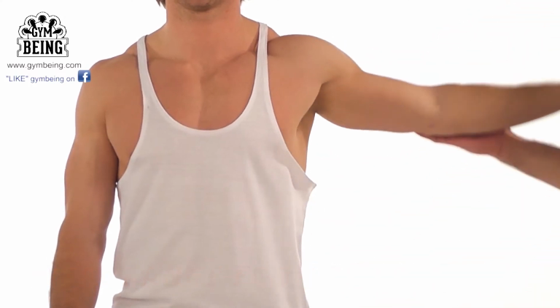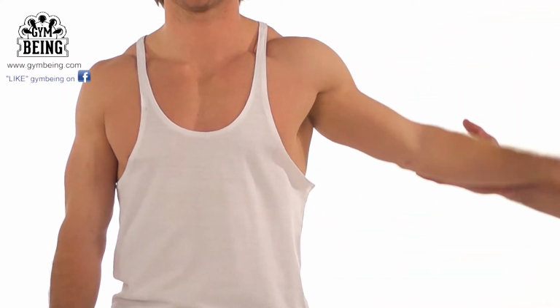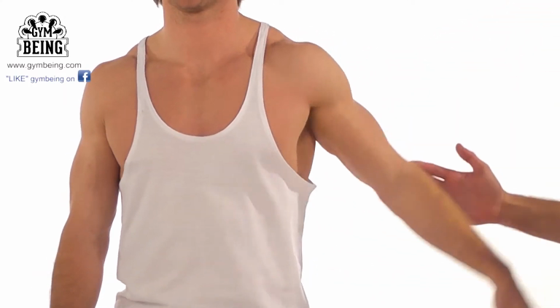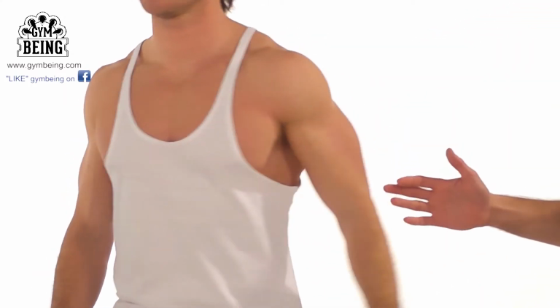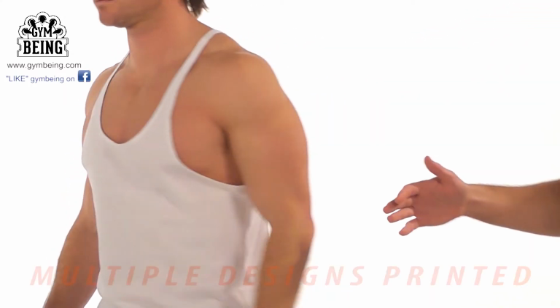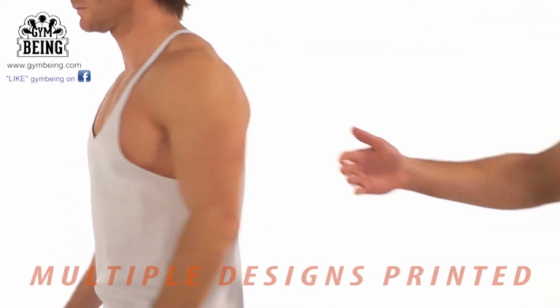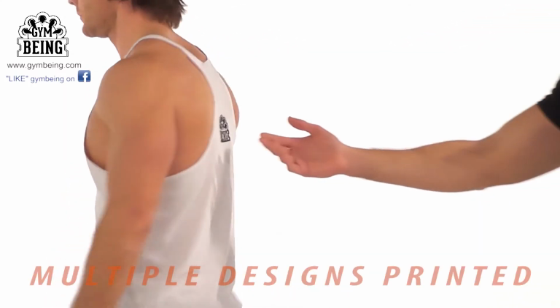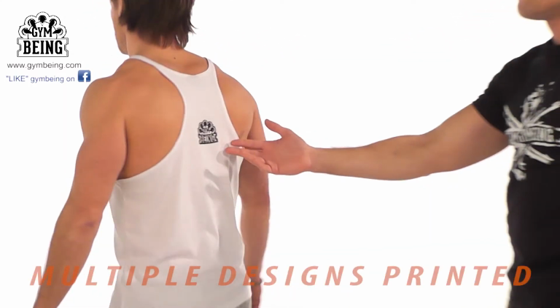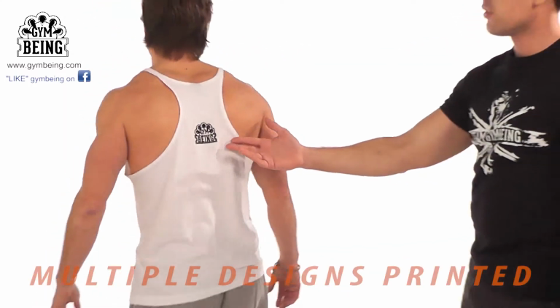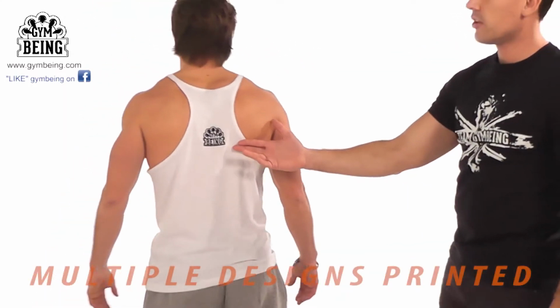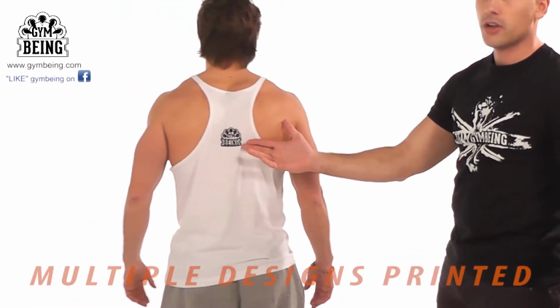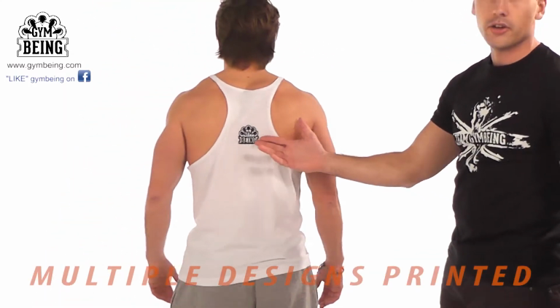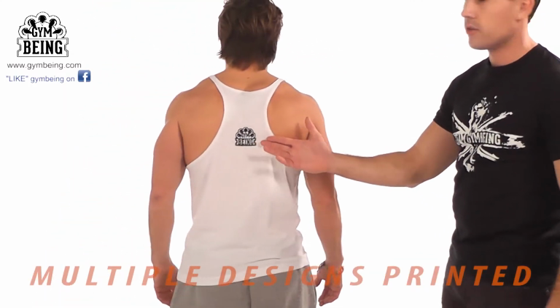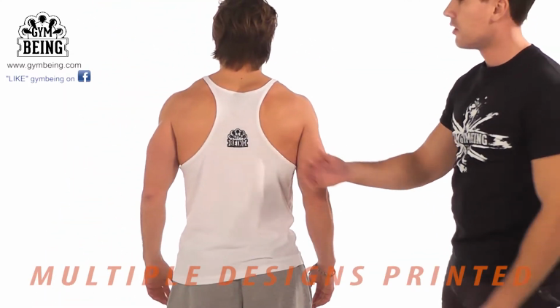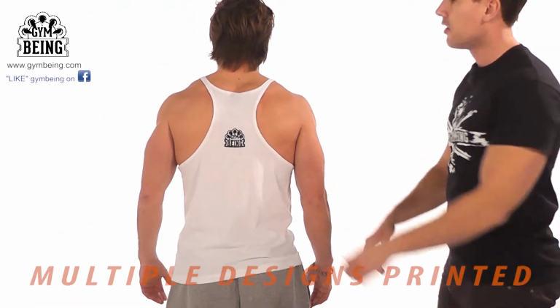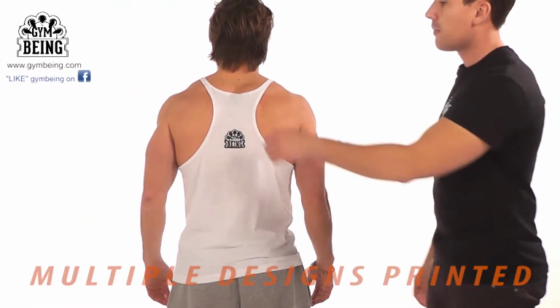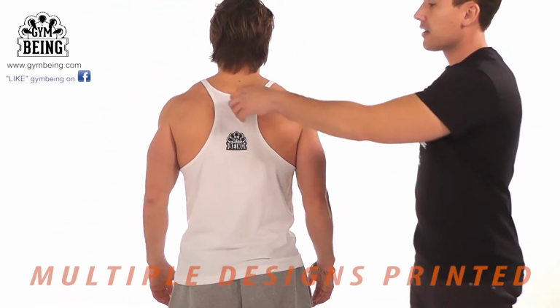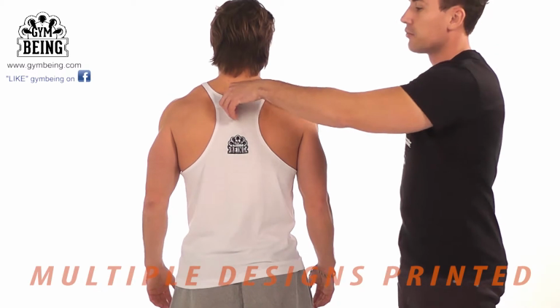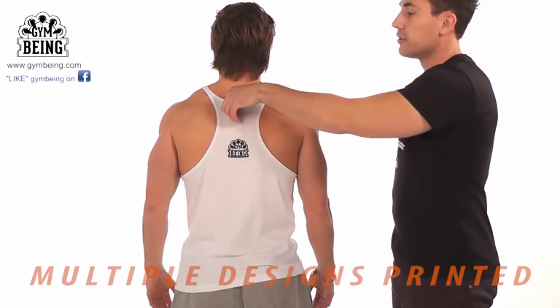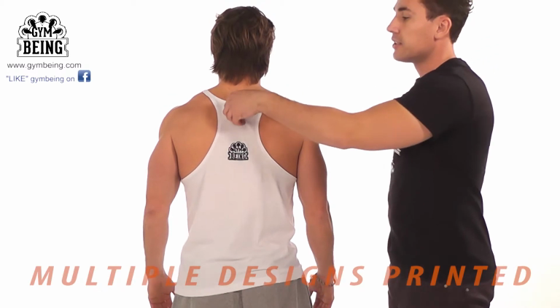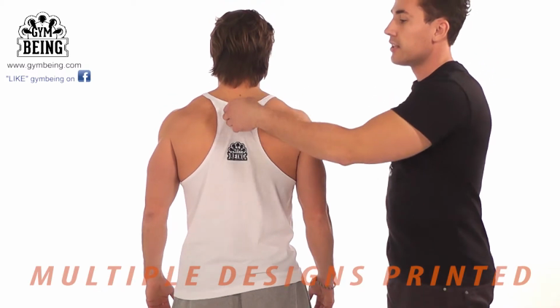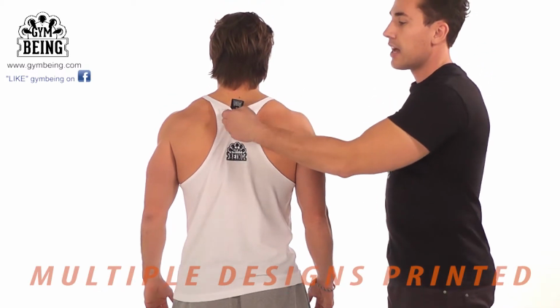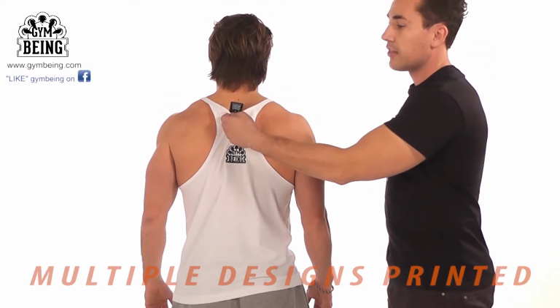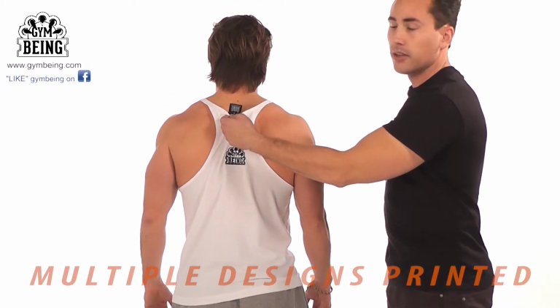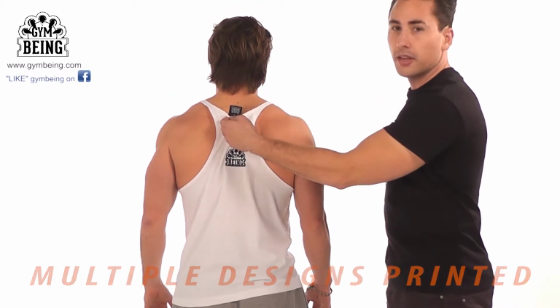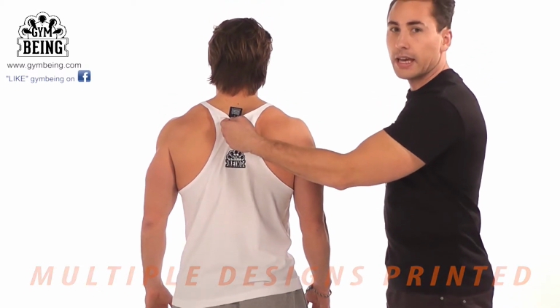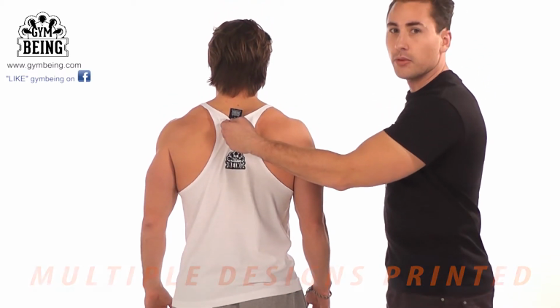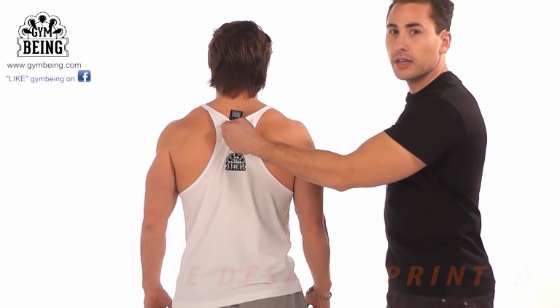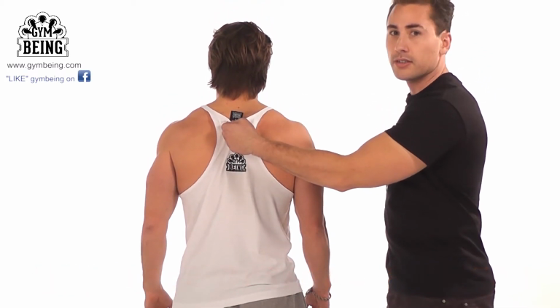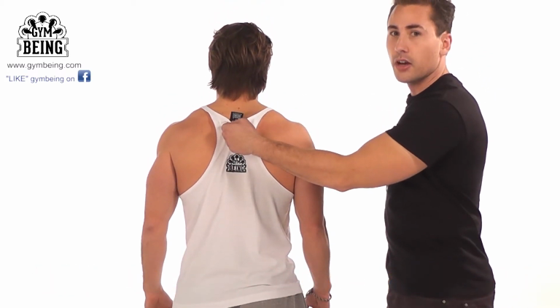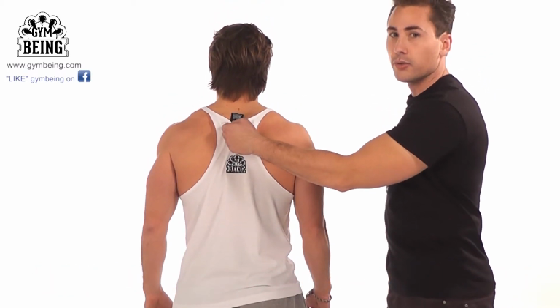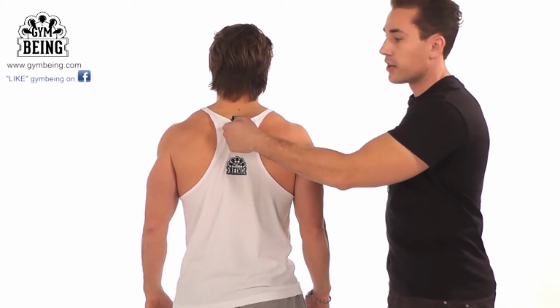Moving round to the back, we've got the logo on the back embroidered, and the label insert also.